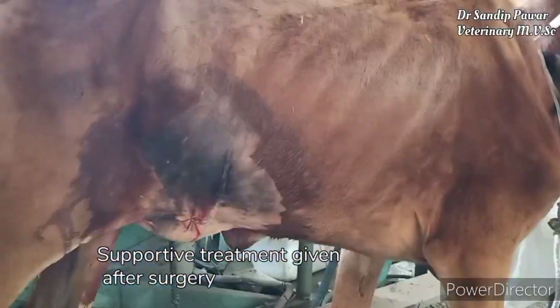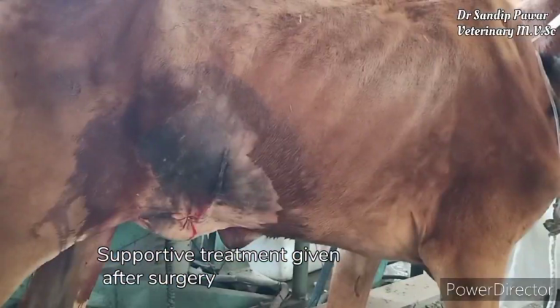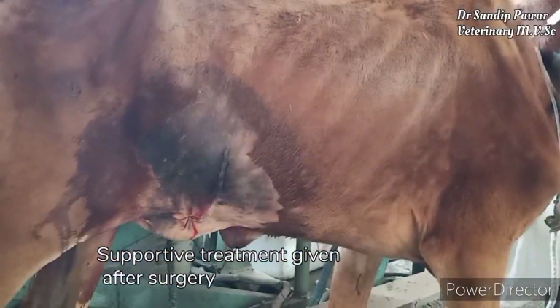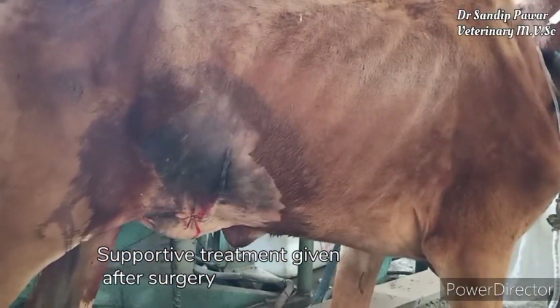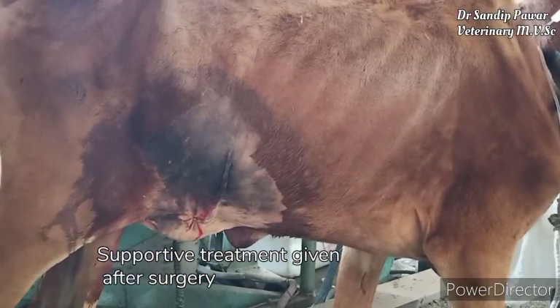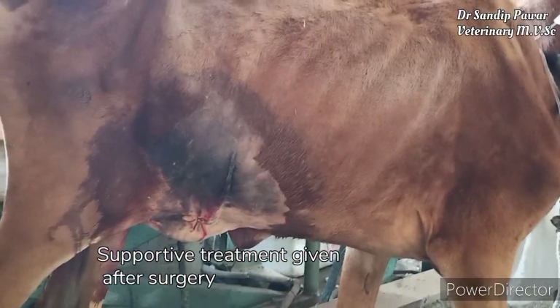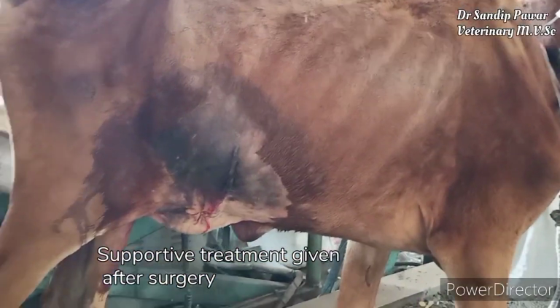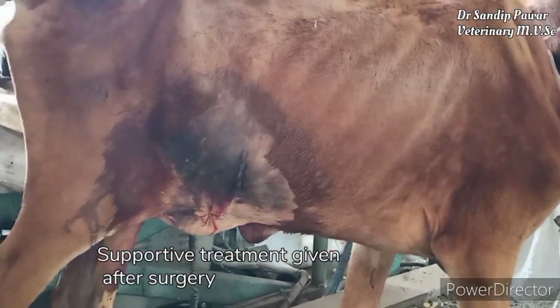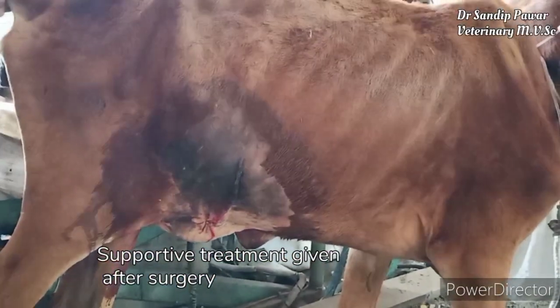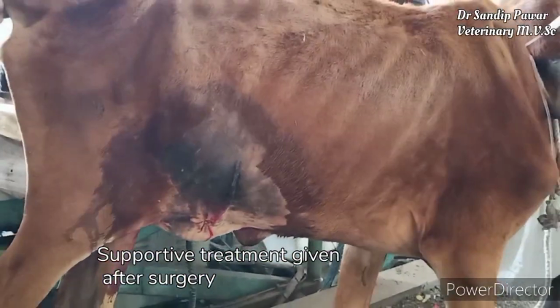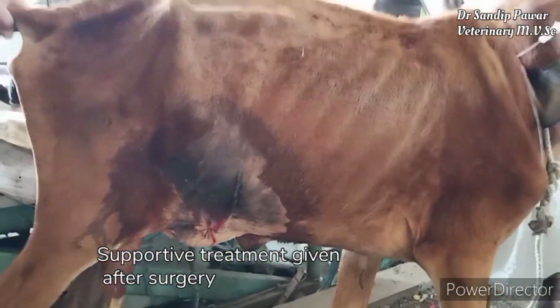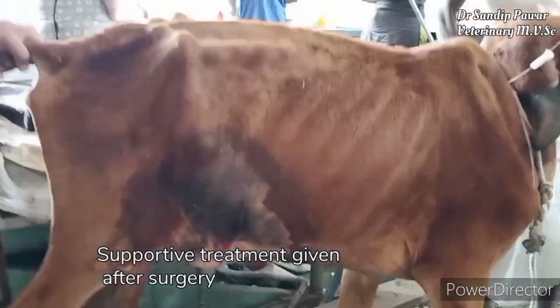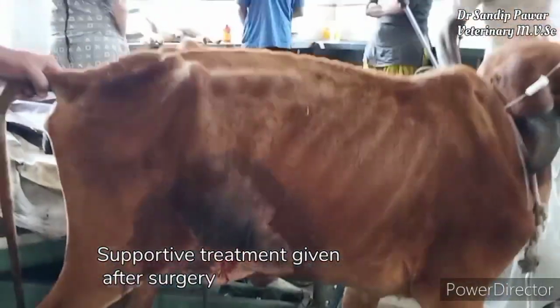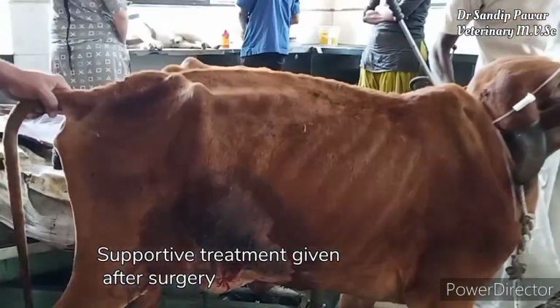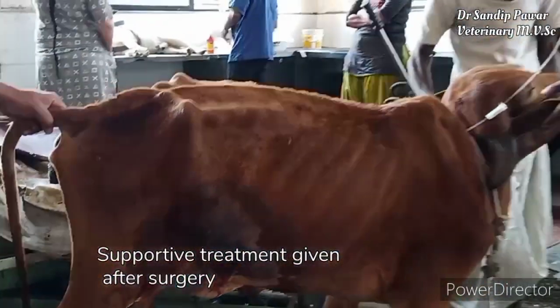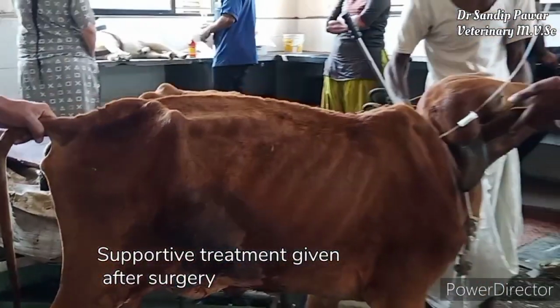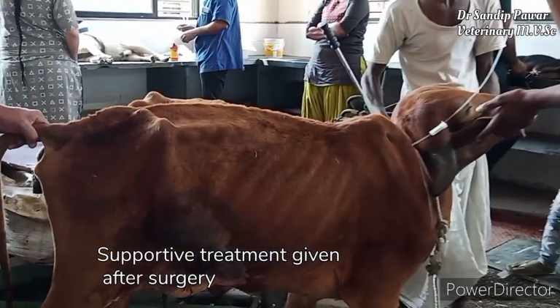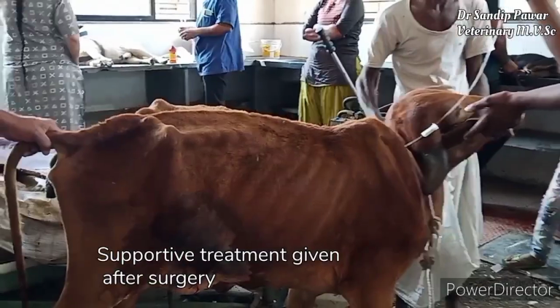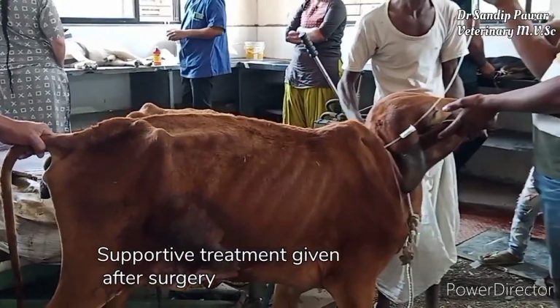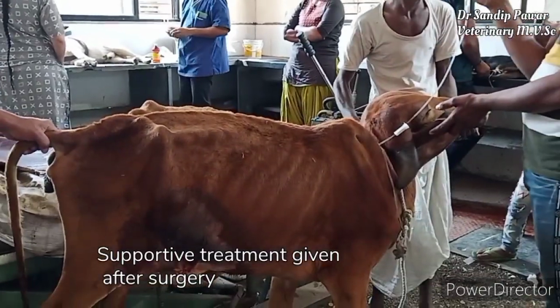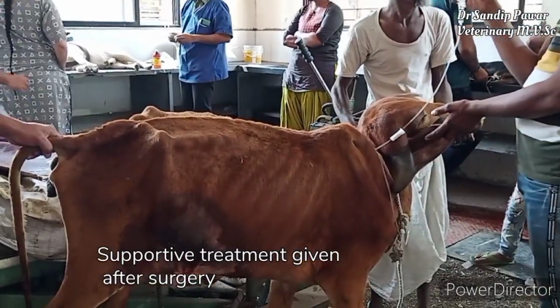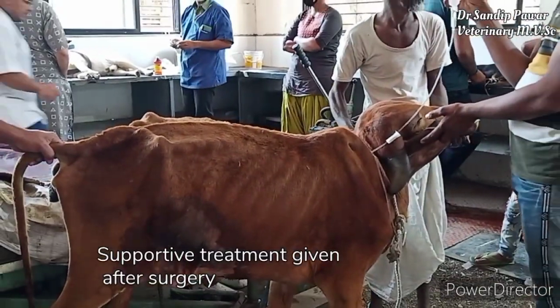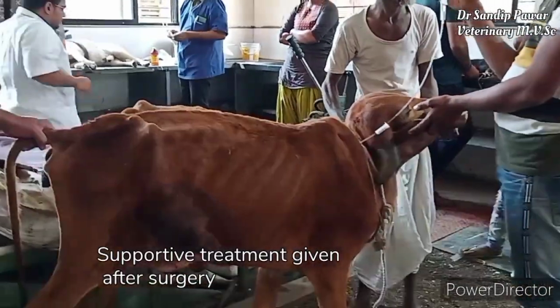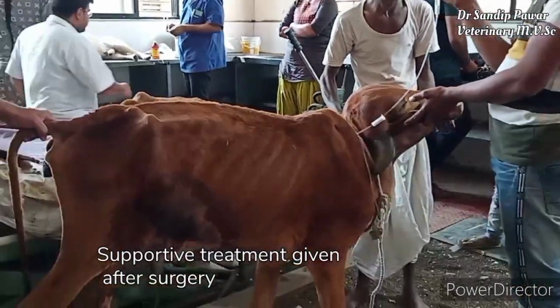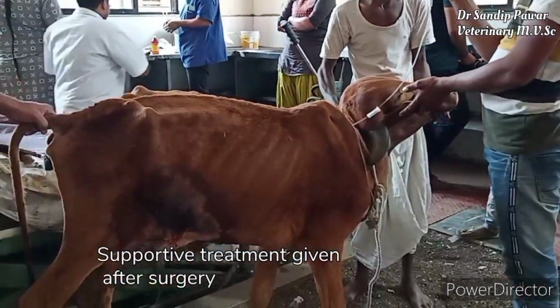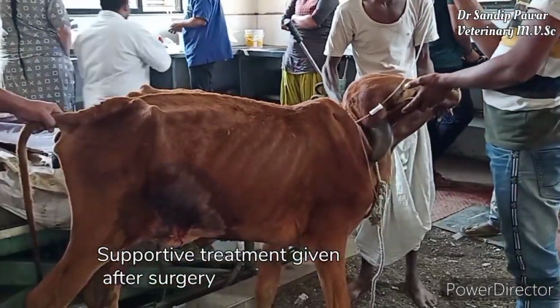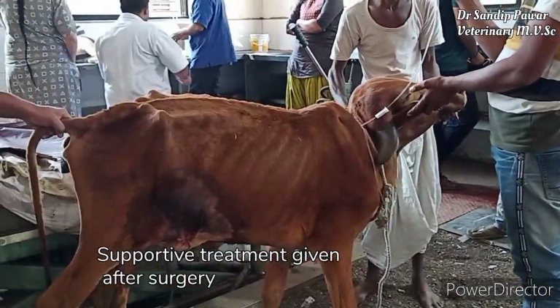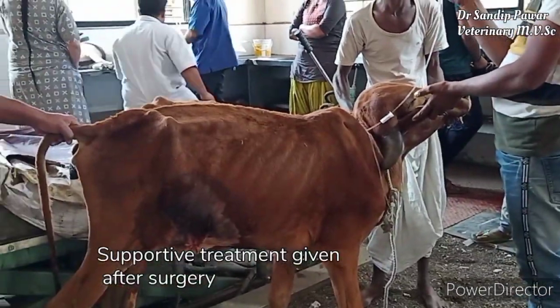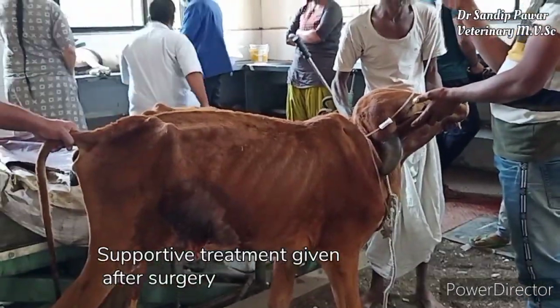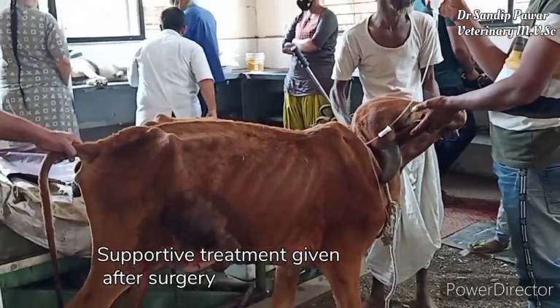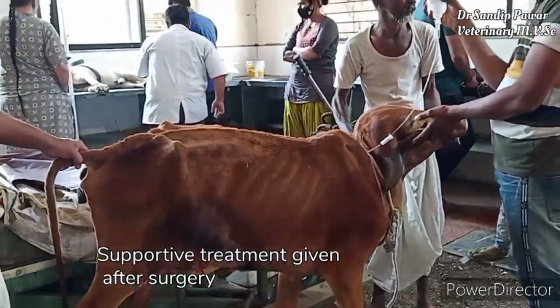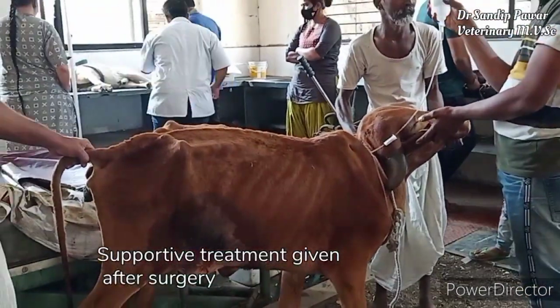Supporting treatment is given after surgery.